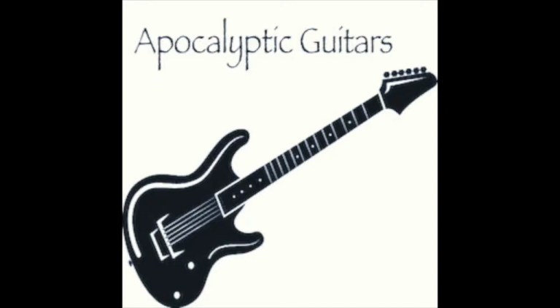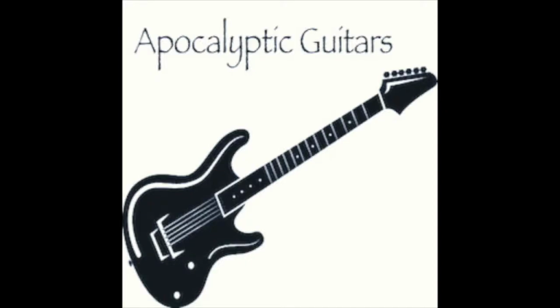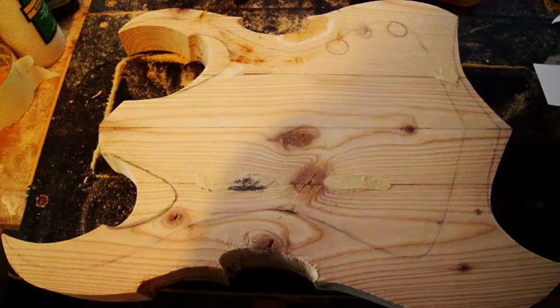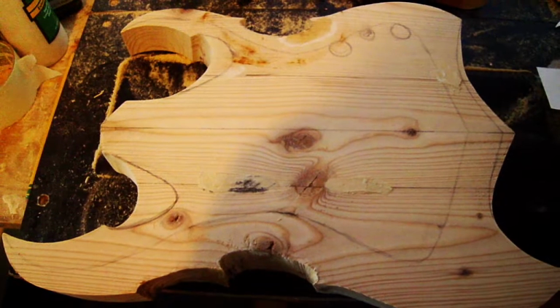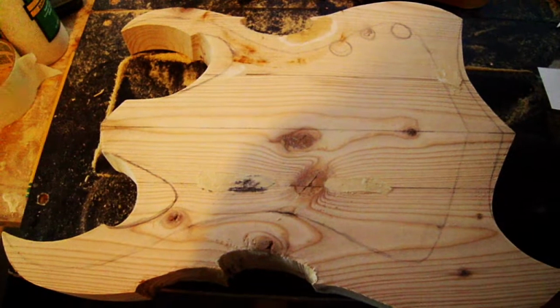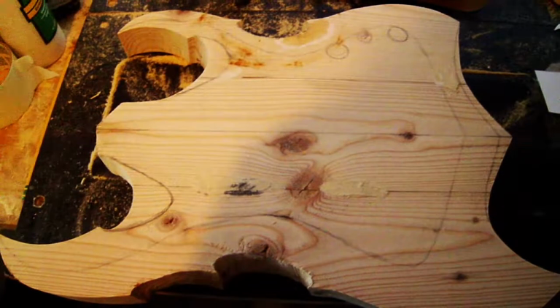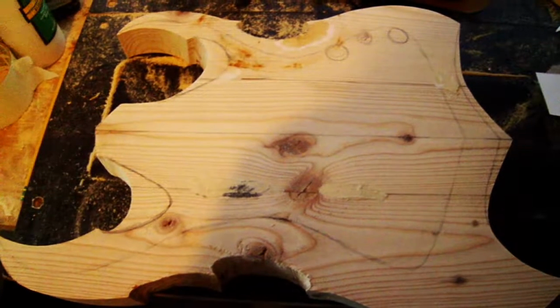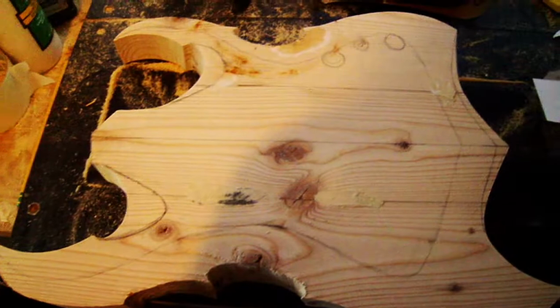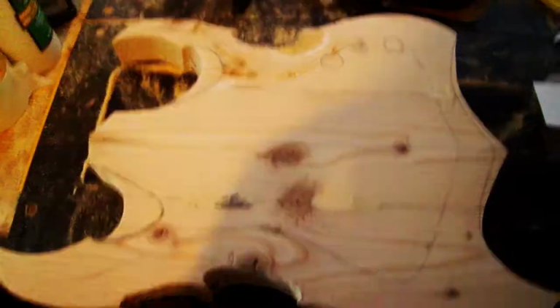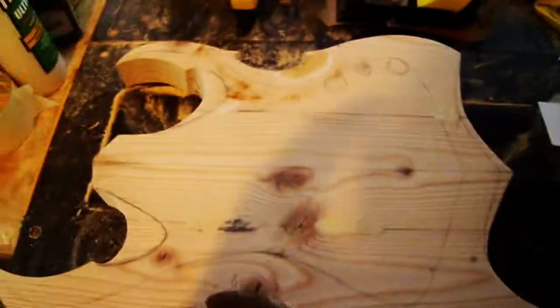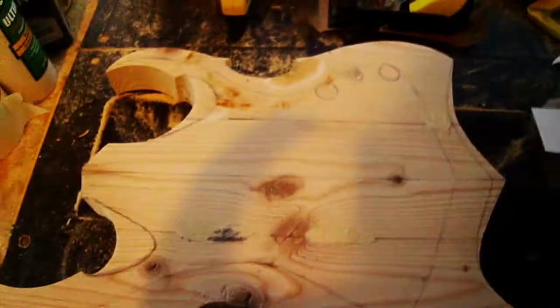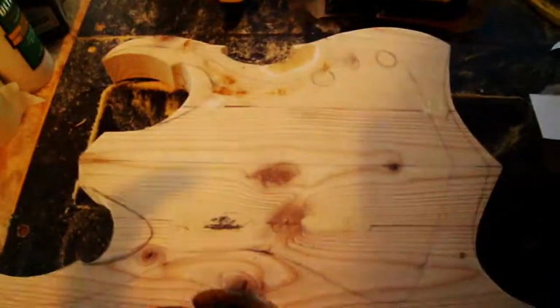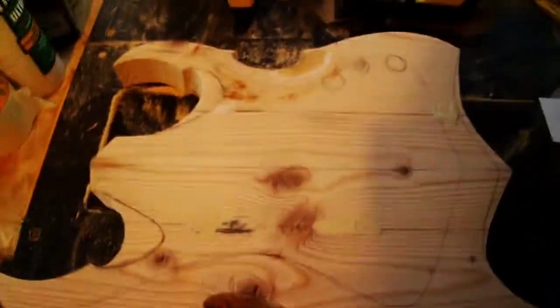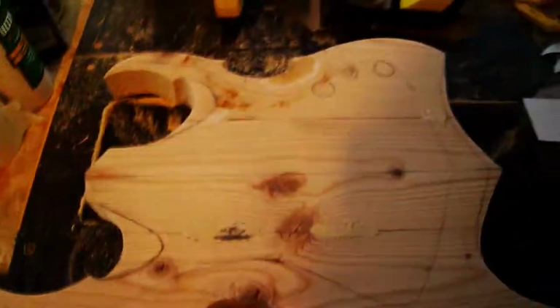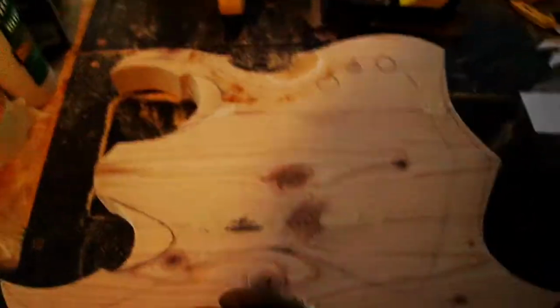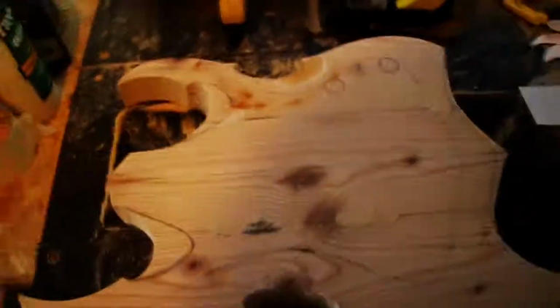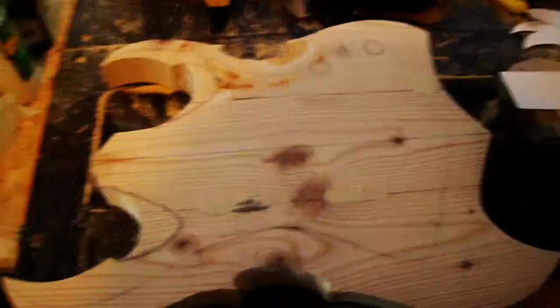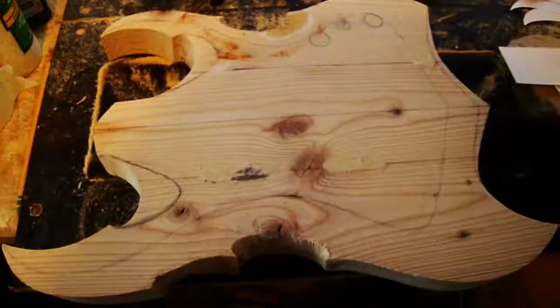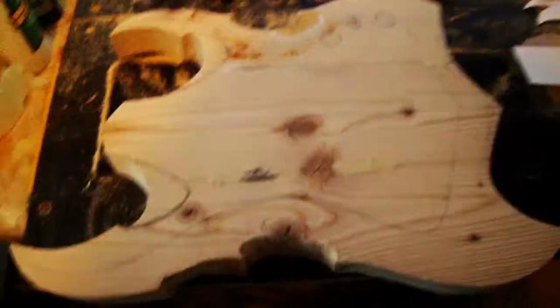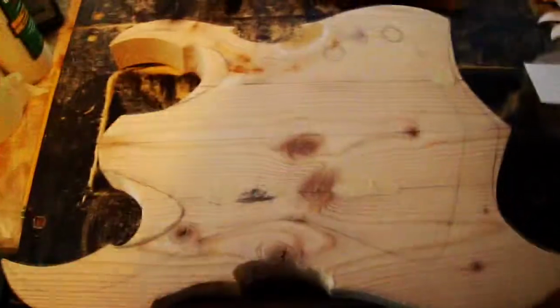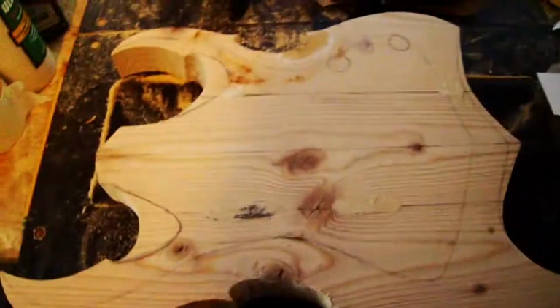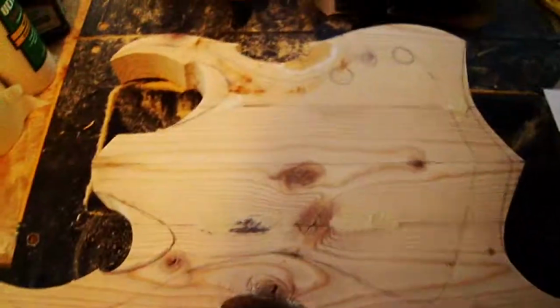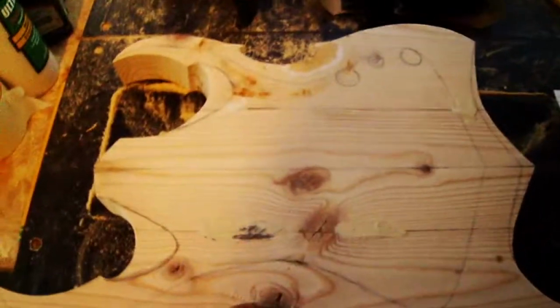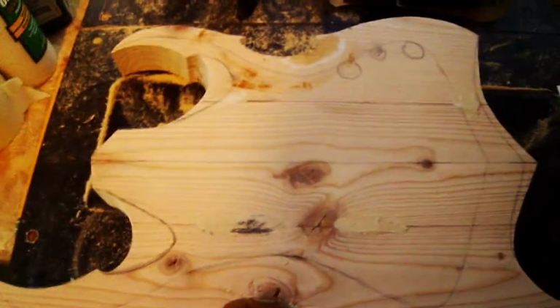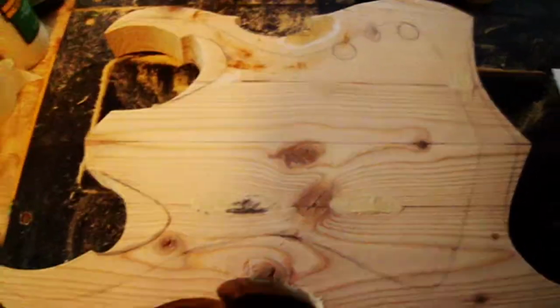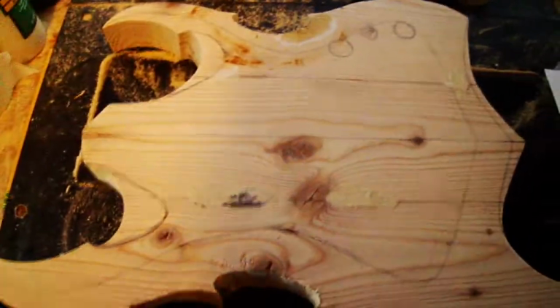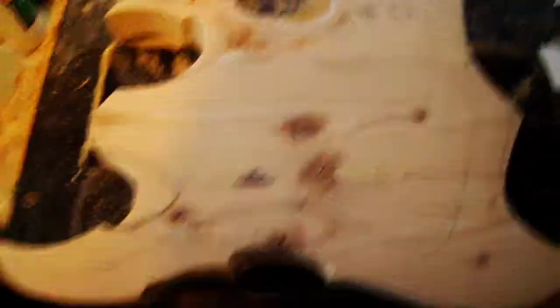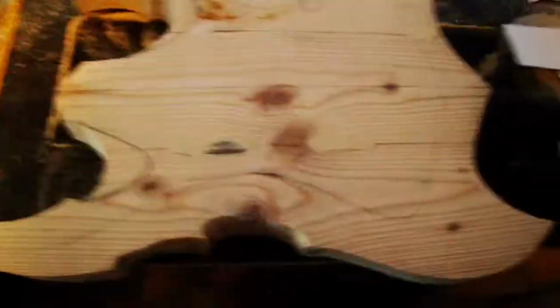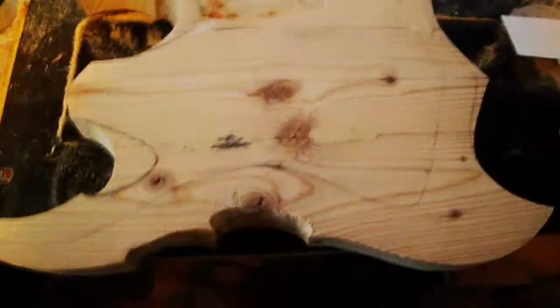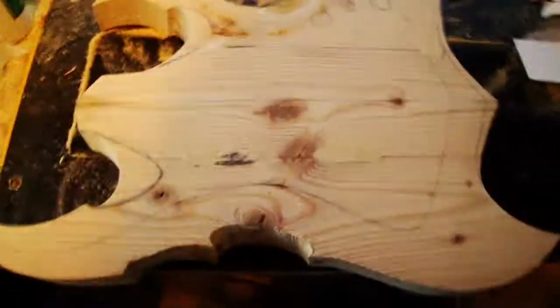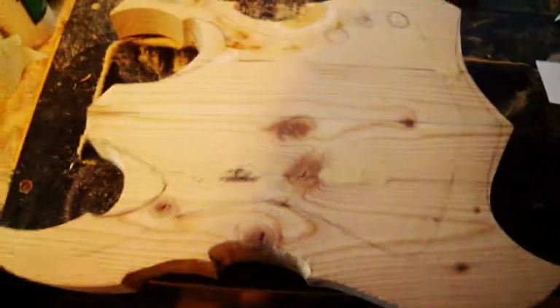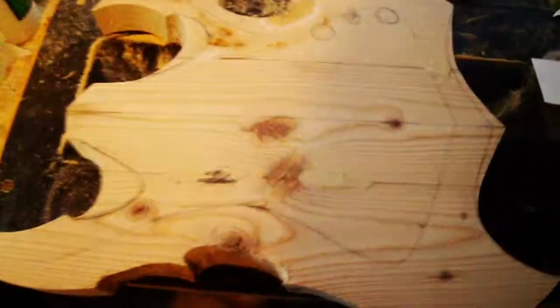Hey everyone, welcome back to Apocalyptic Guitars. Just a quick update for you guys.